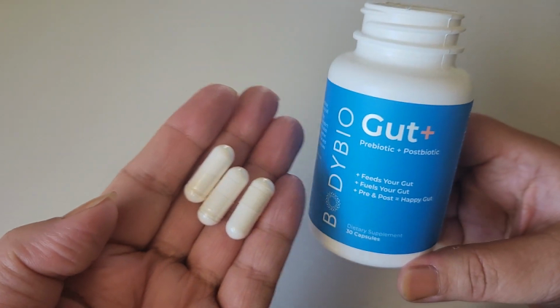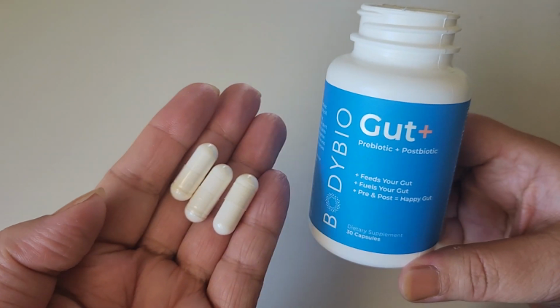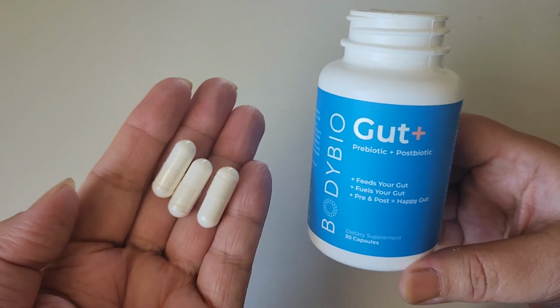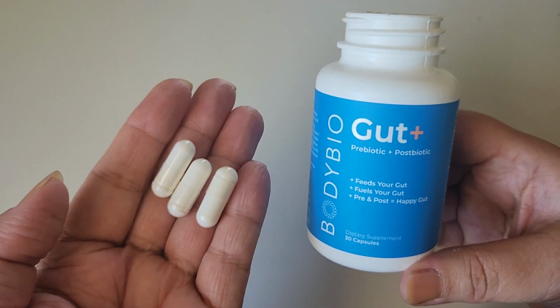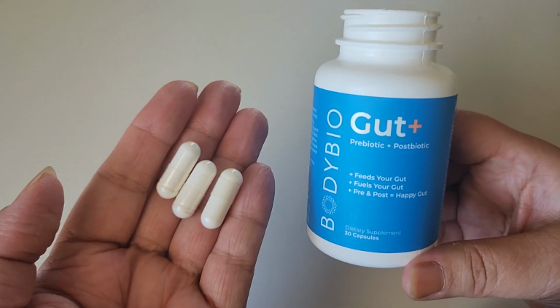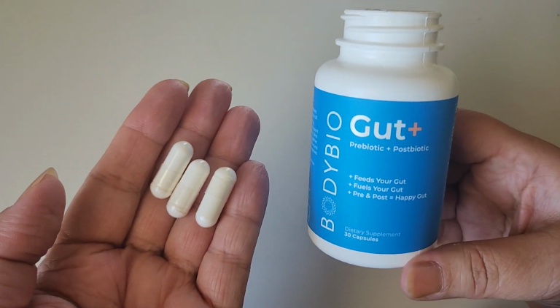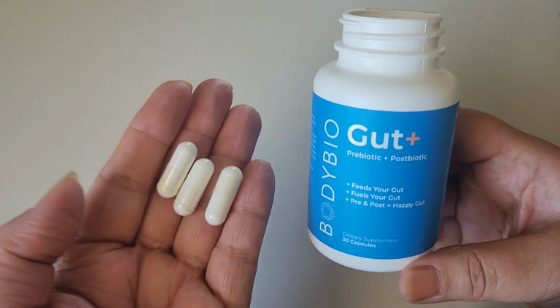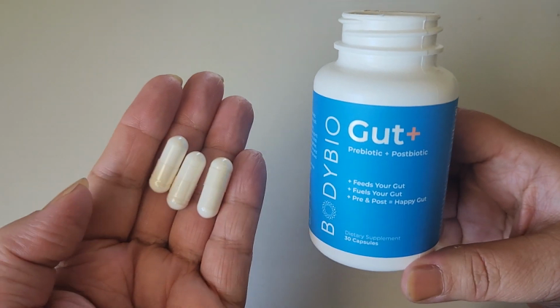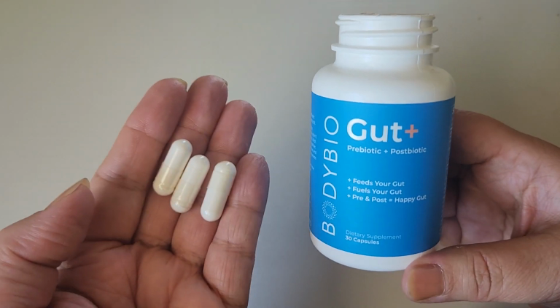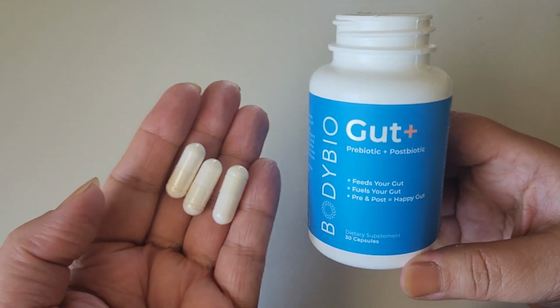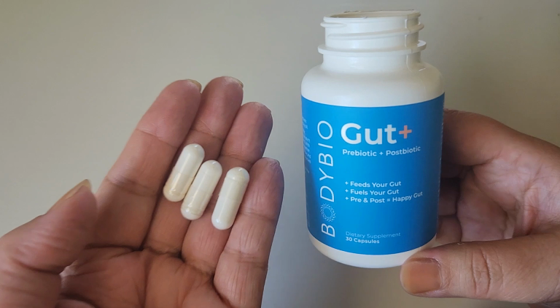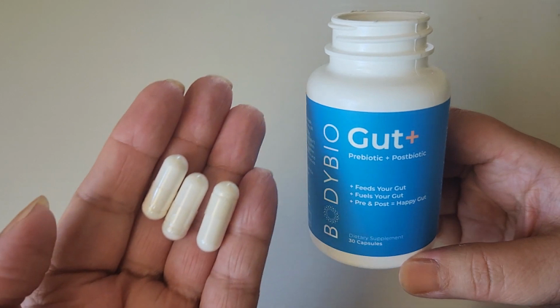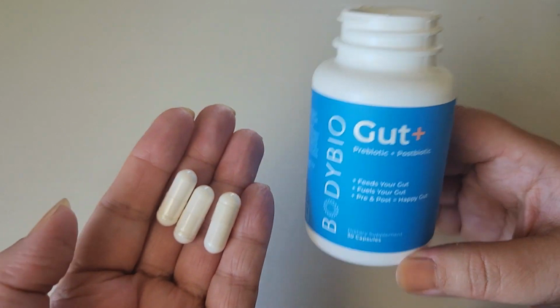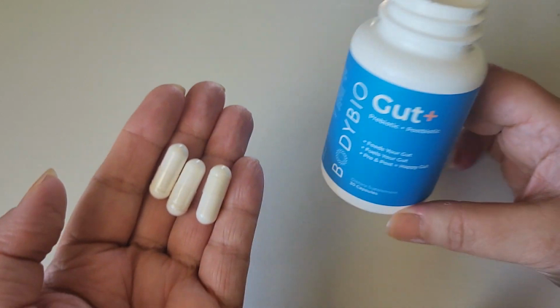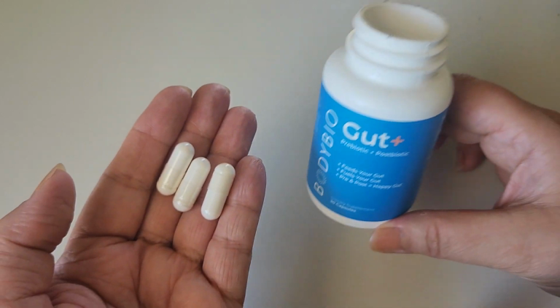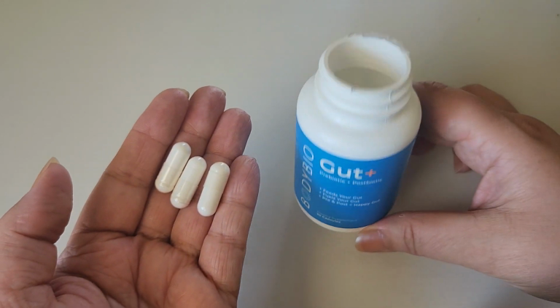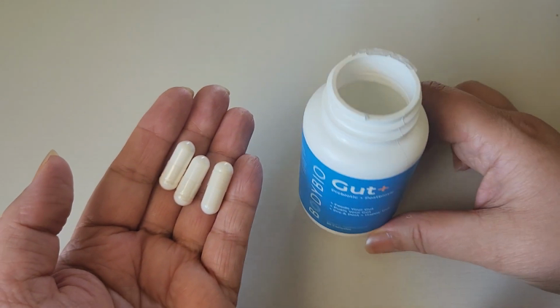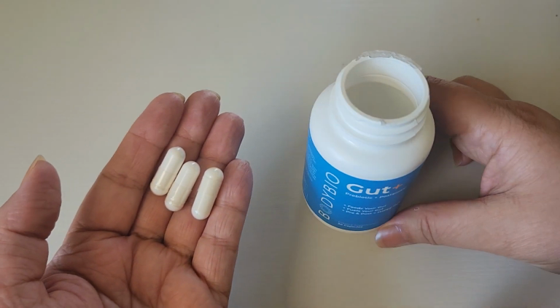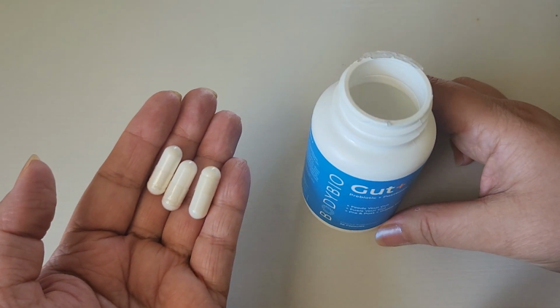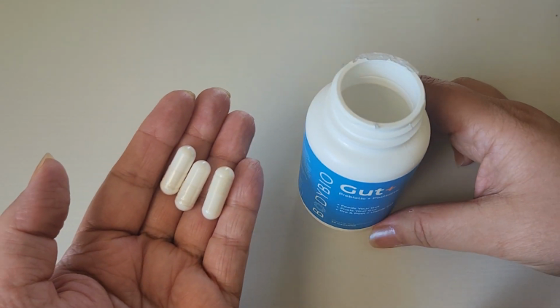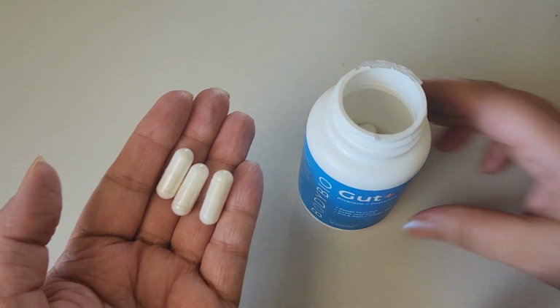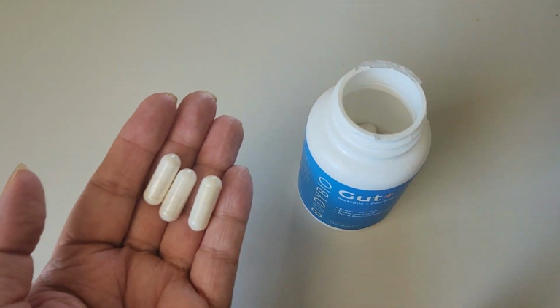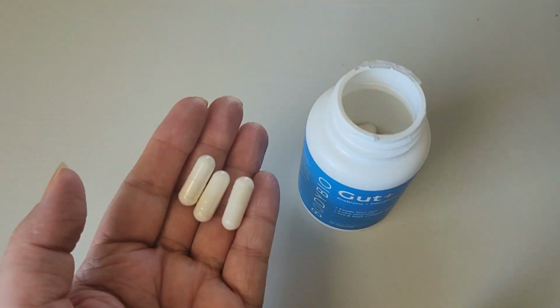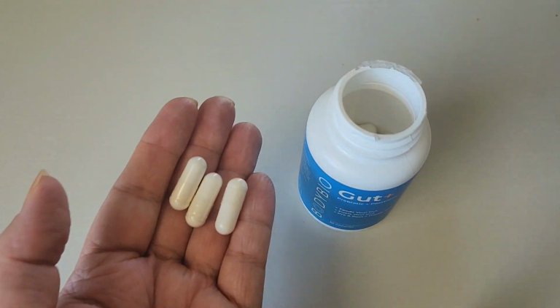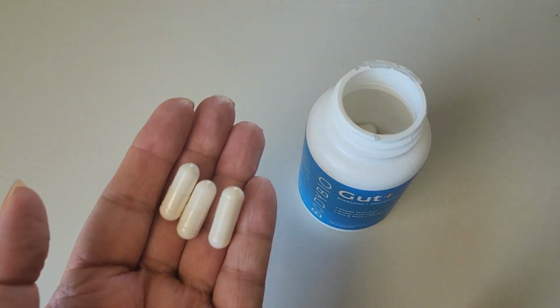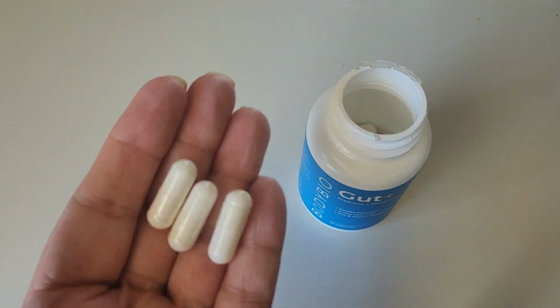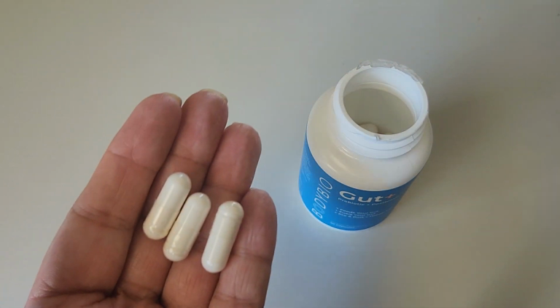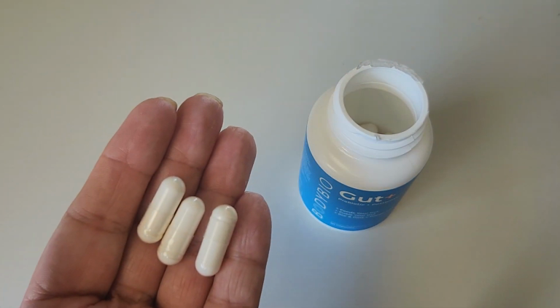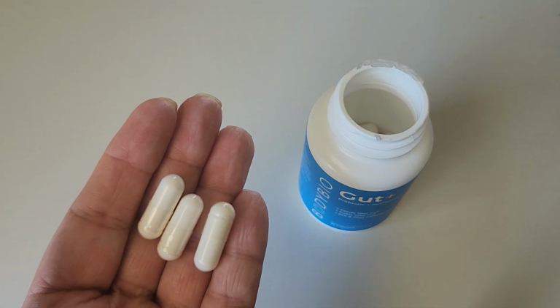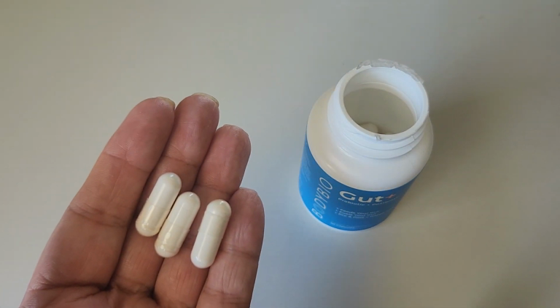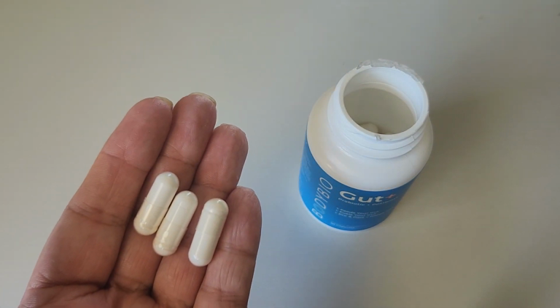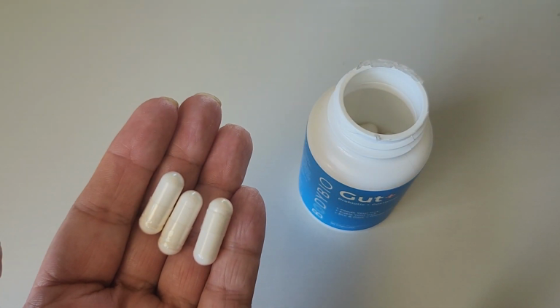If you are thinking of getting this supplement, I highly recommend it. I hope this video was helpful.